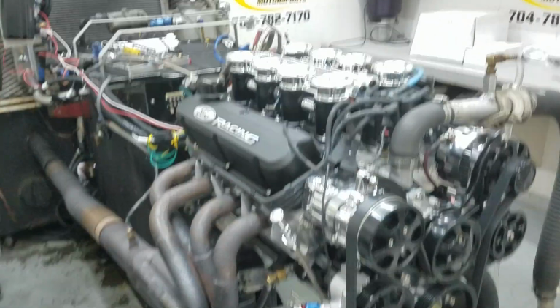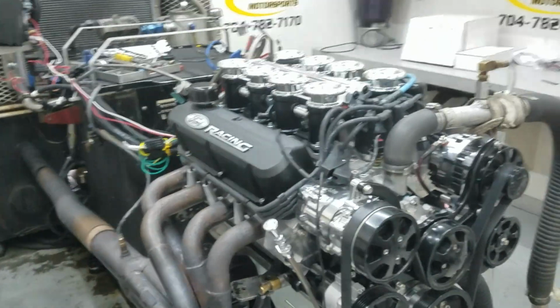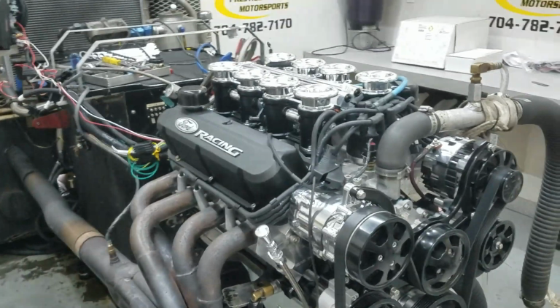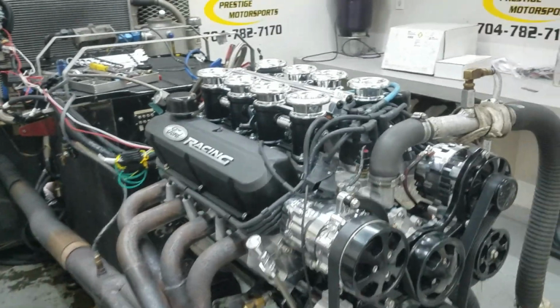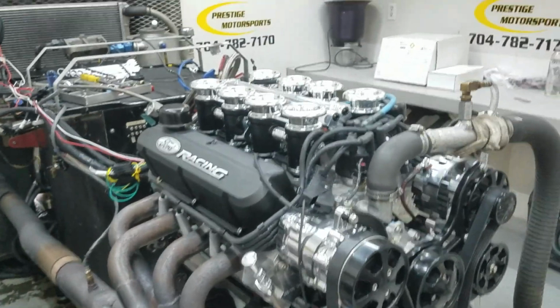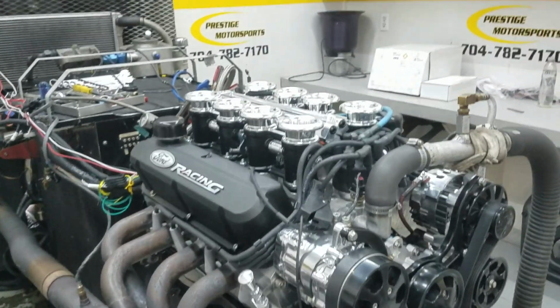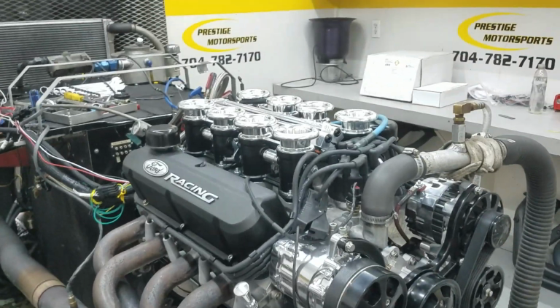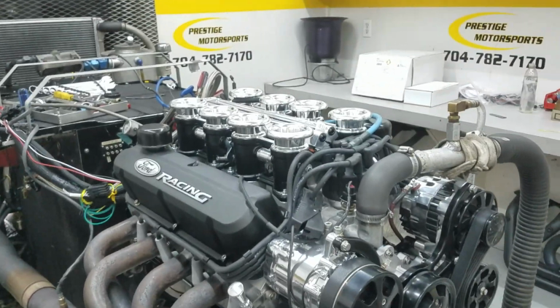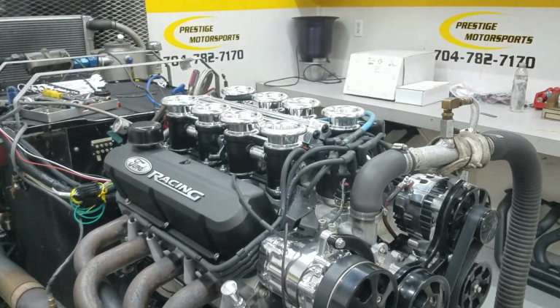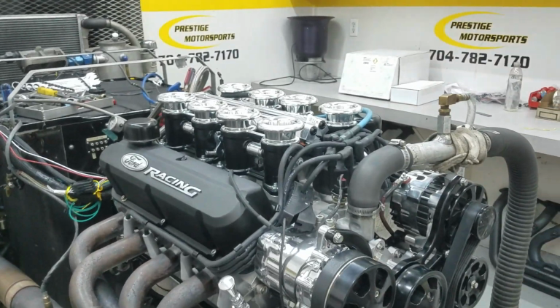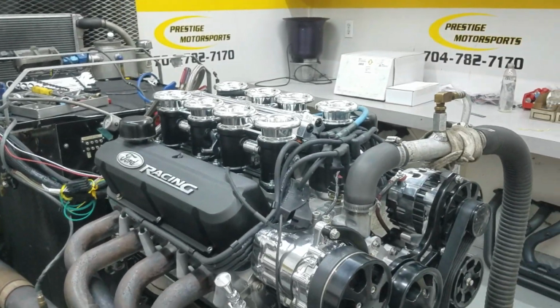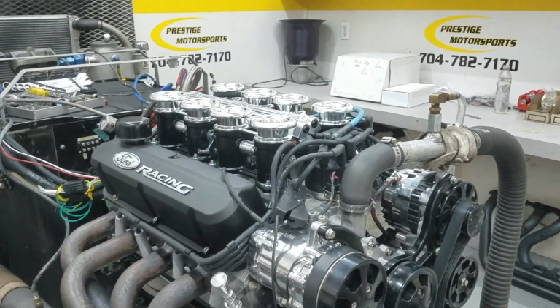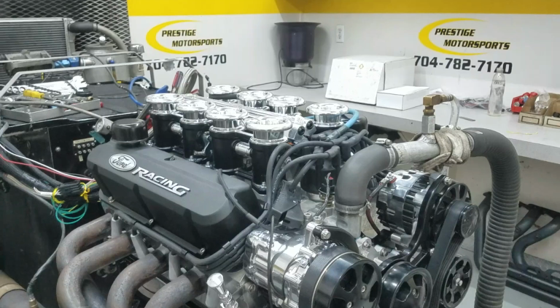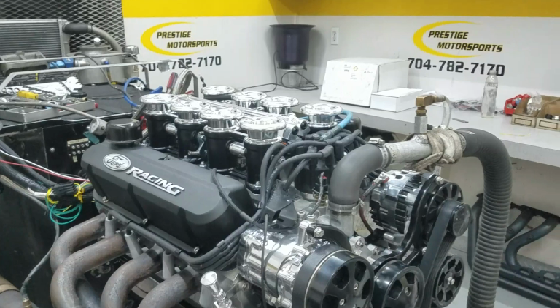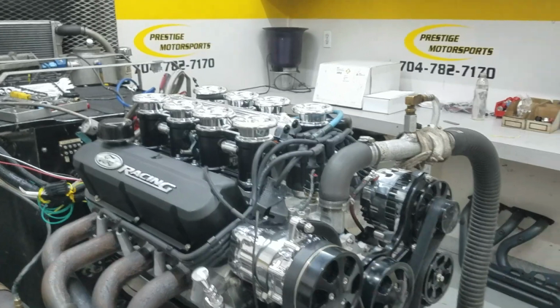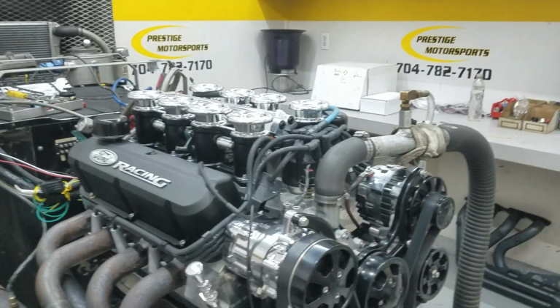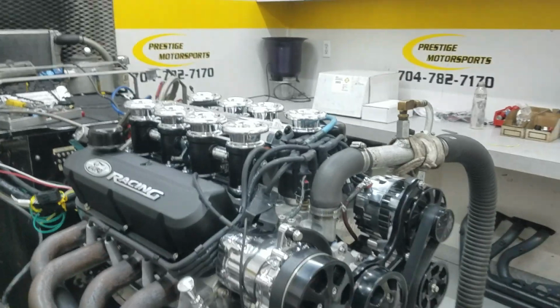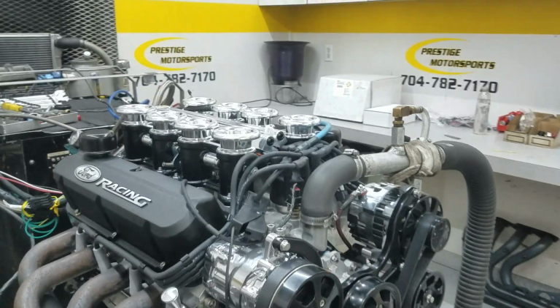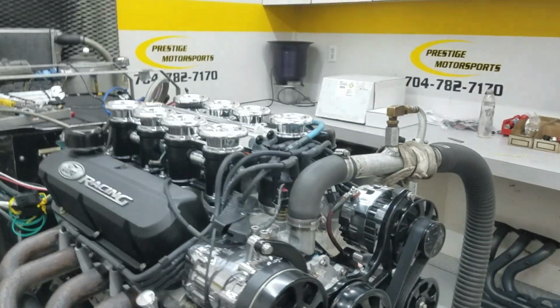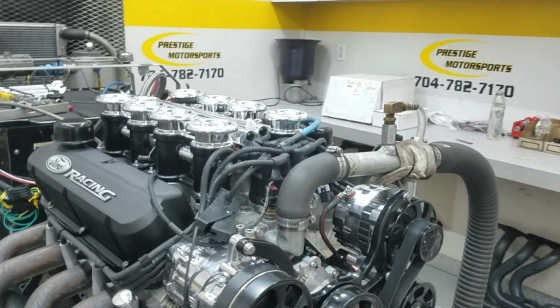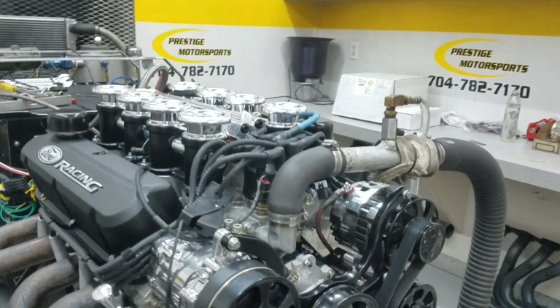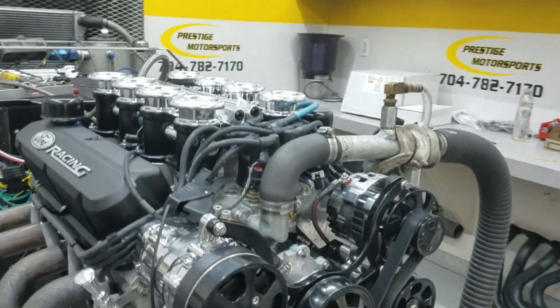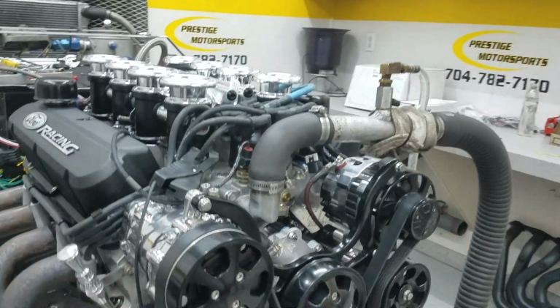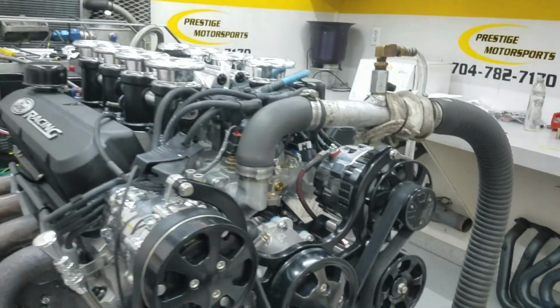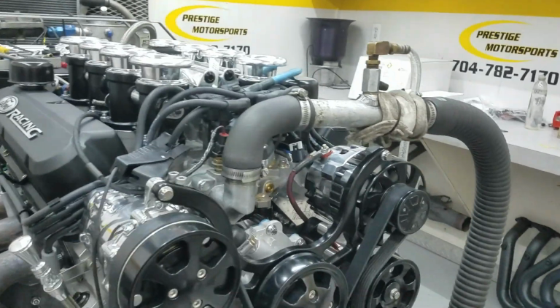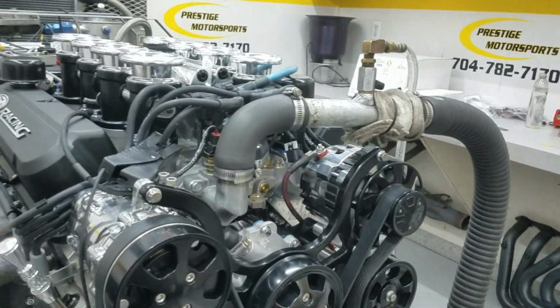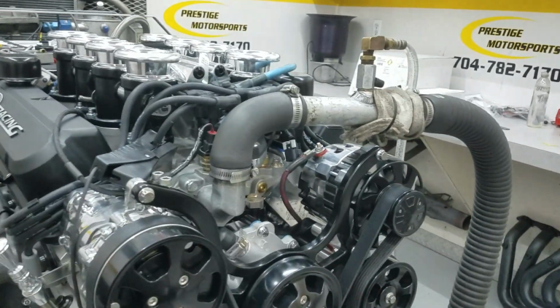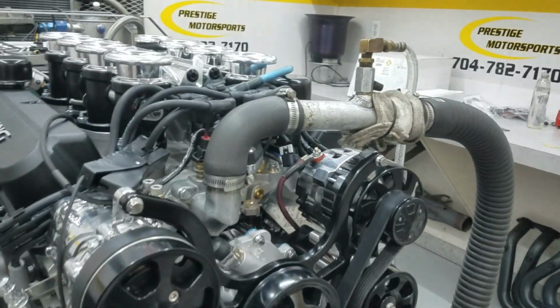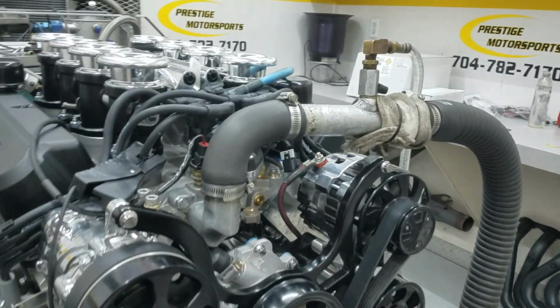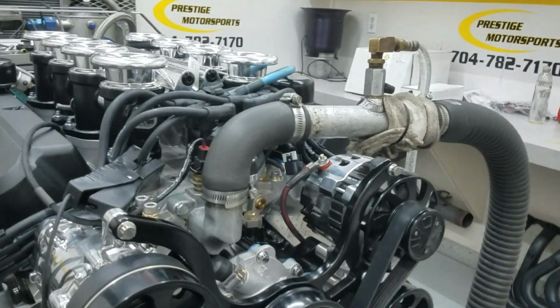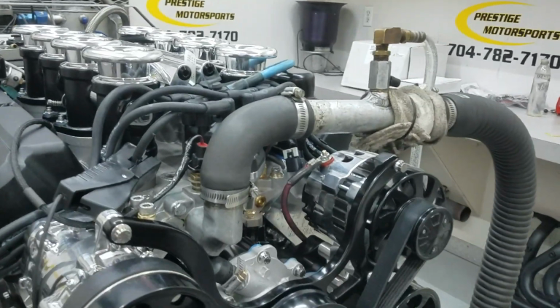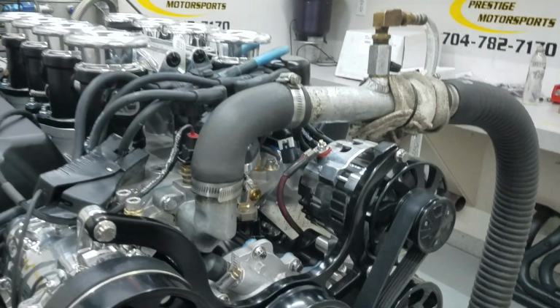Well, Big D here. 347 small block Ford, just got it done. Here's a description of the build.